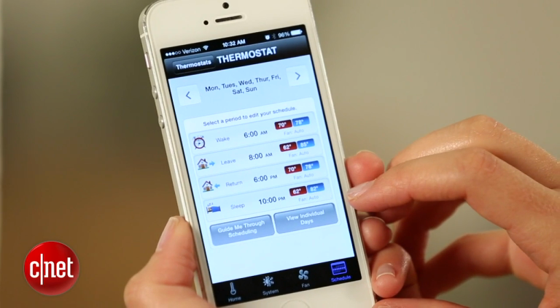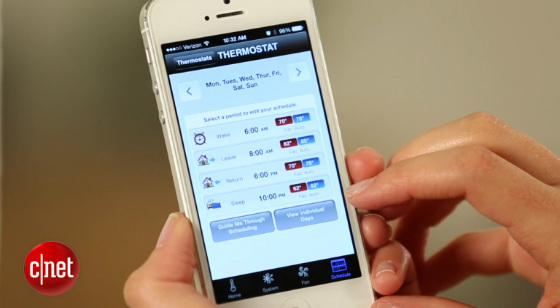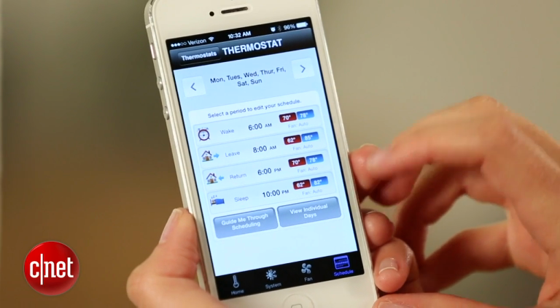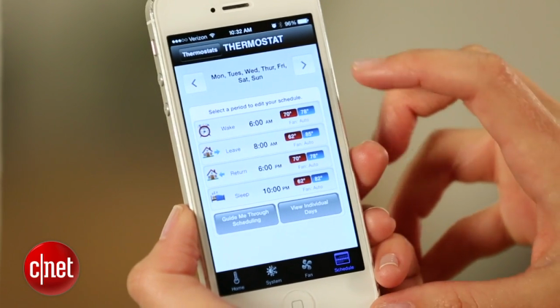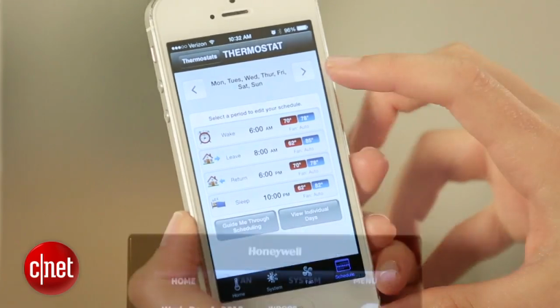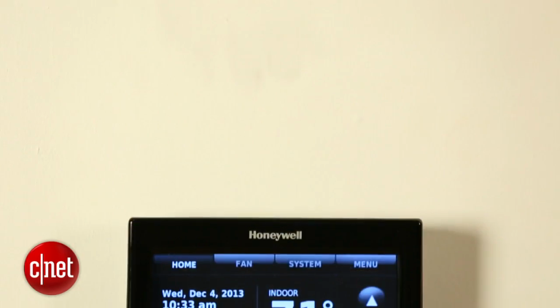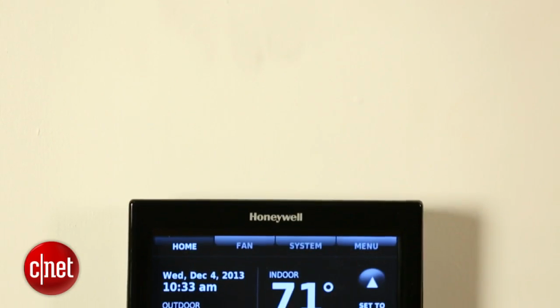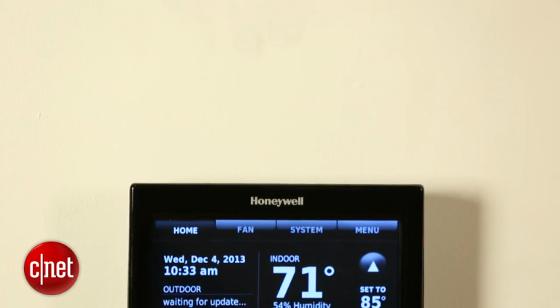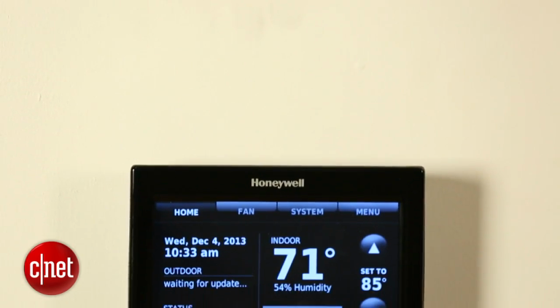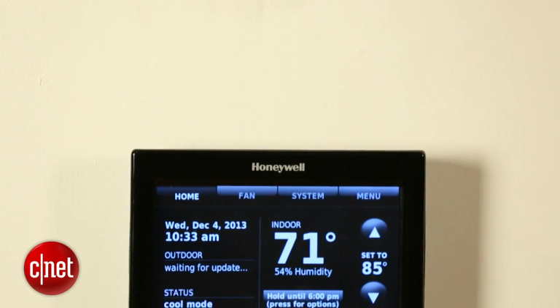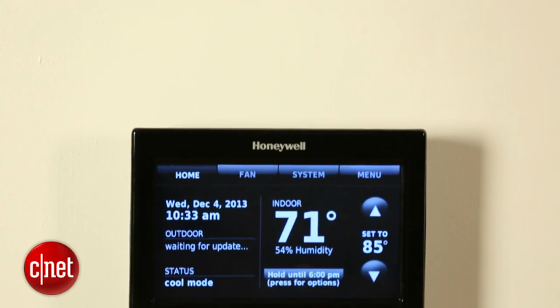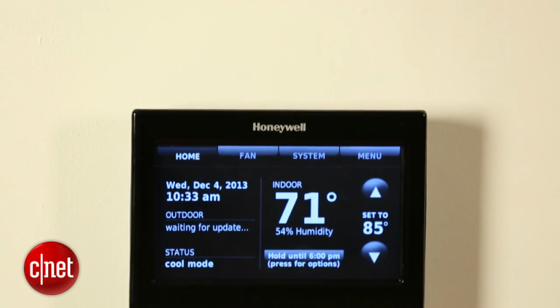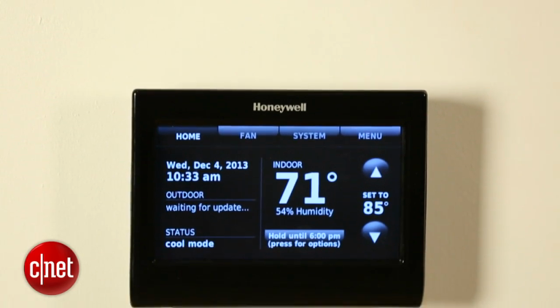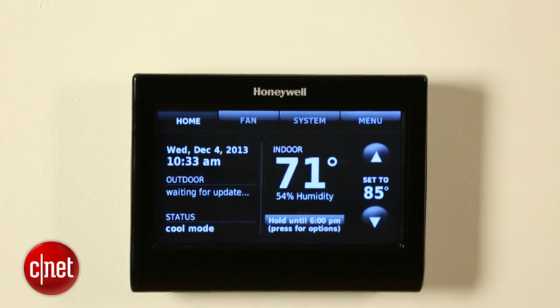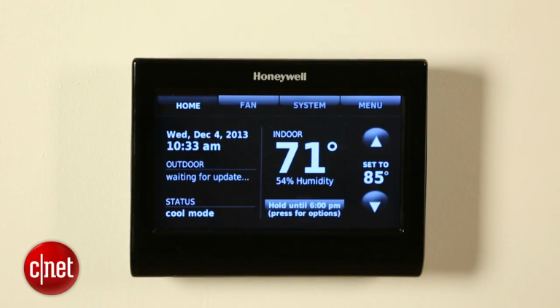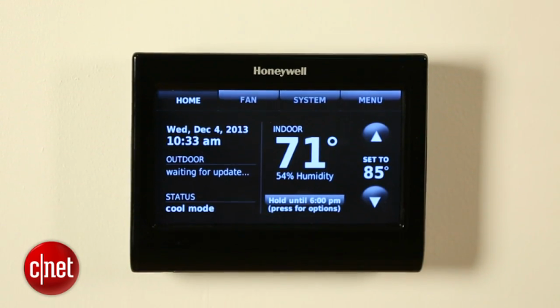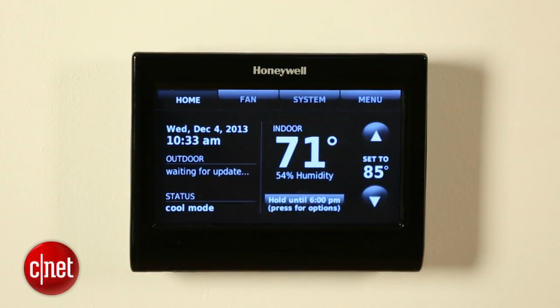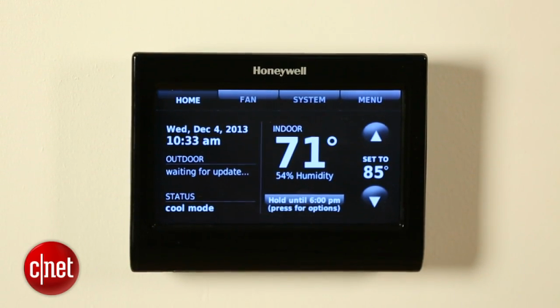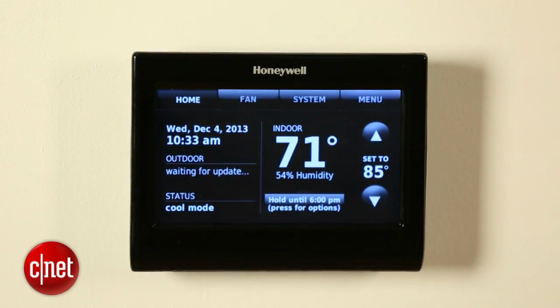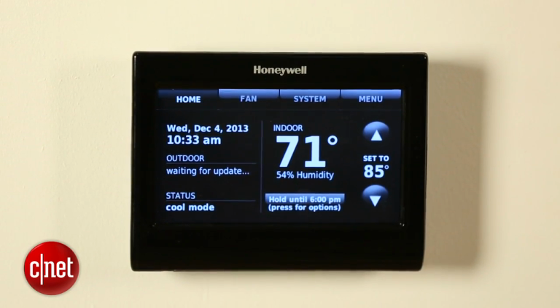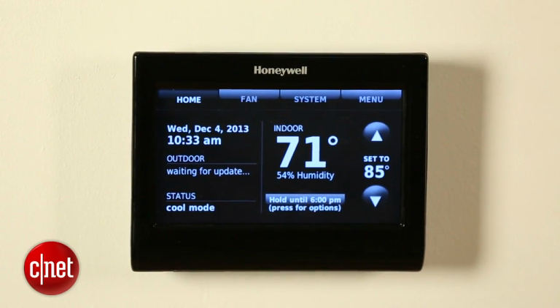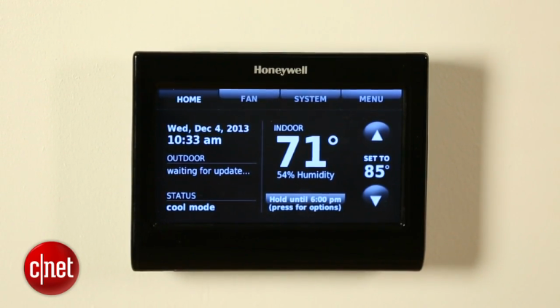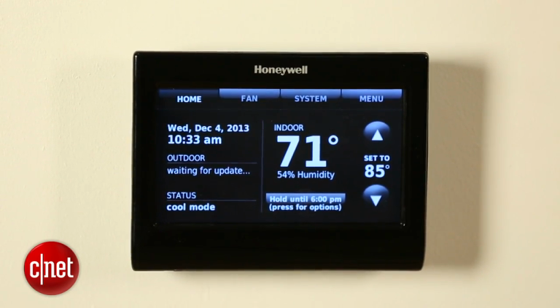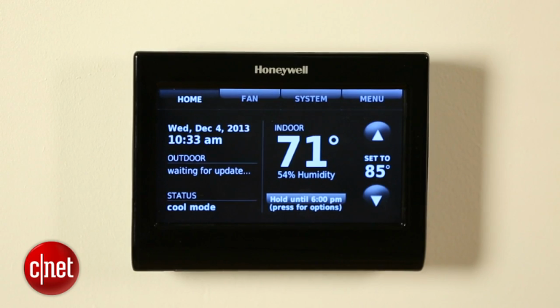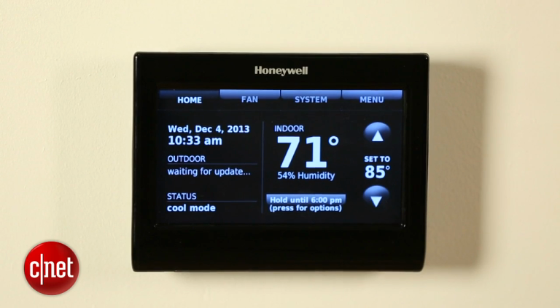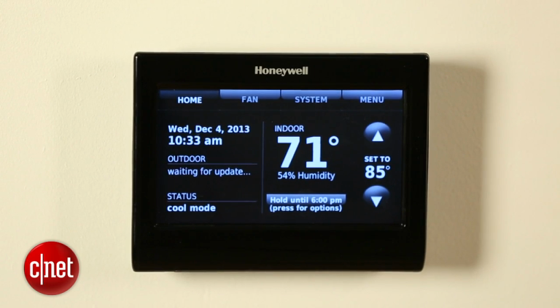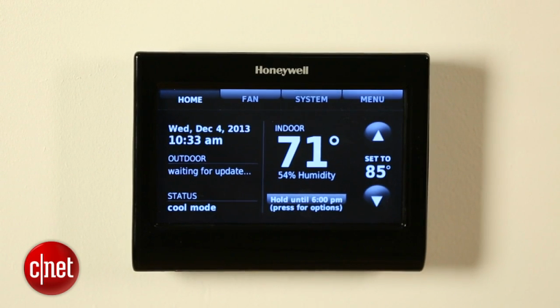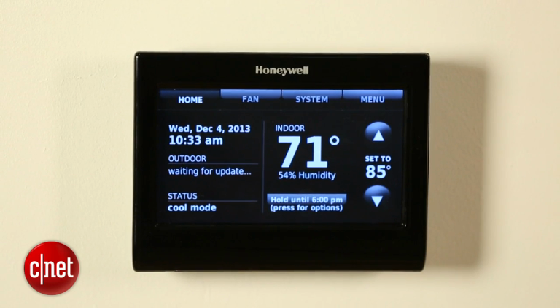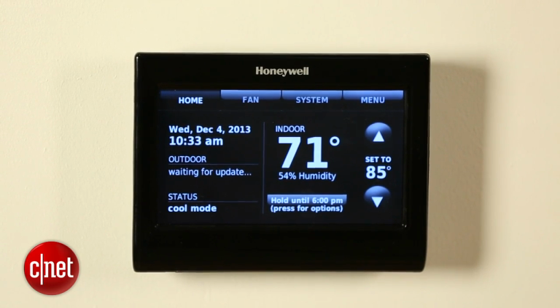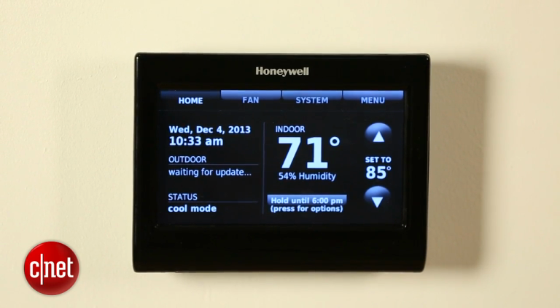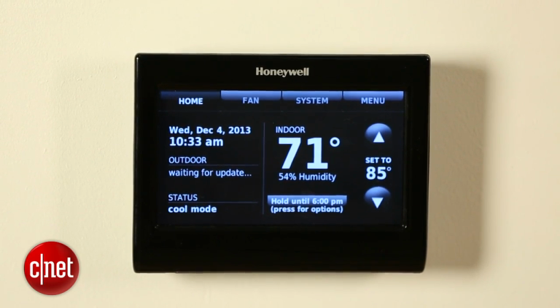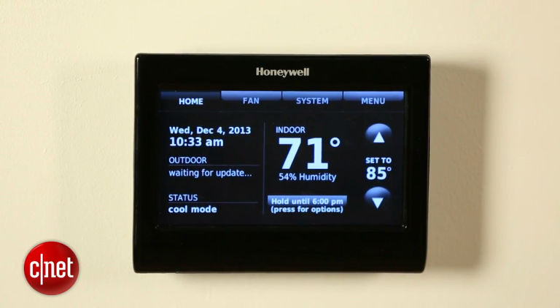So while it does all of the great things that the less expensive model does, the voice control is just a little basic to me.